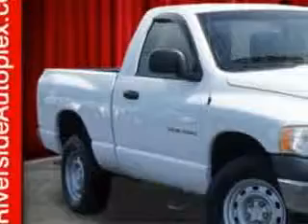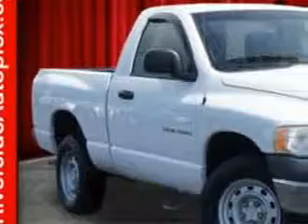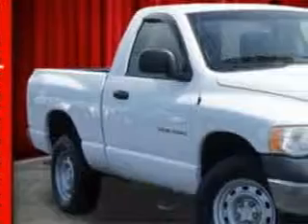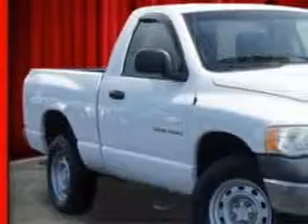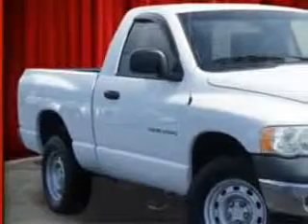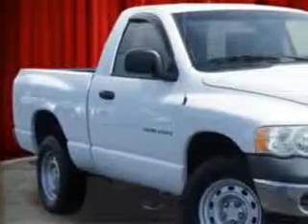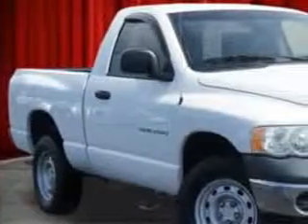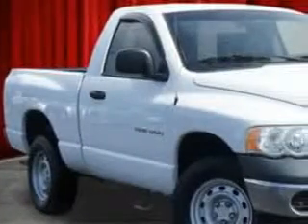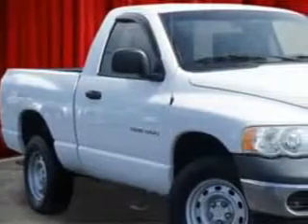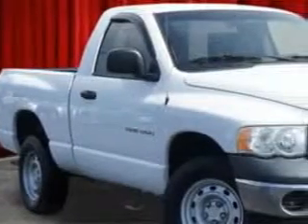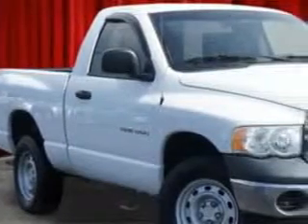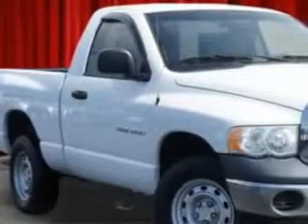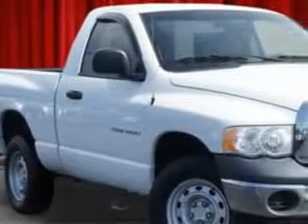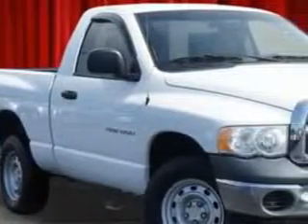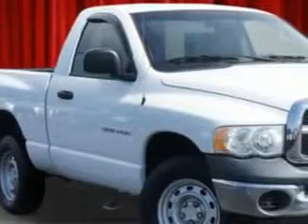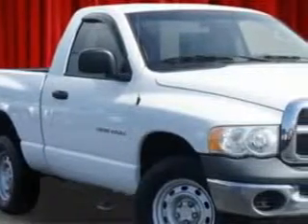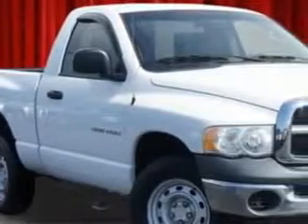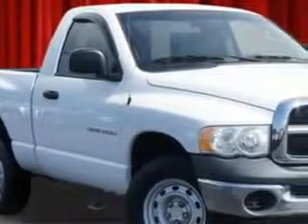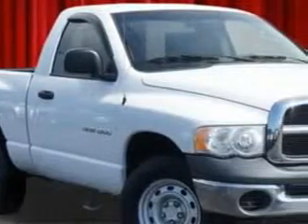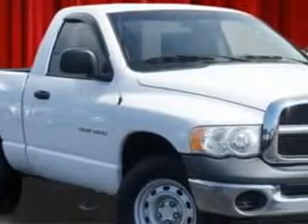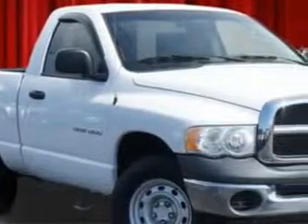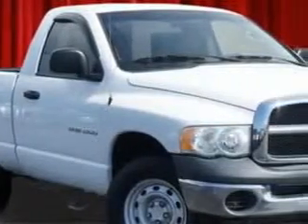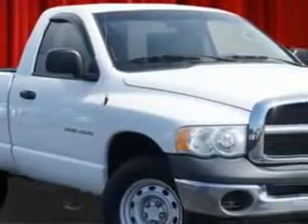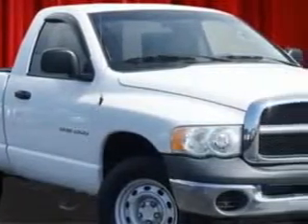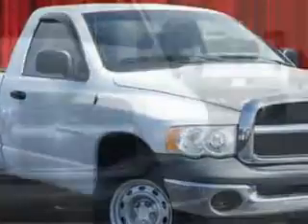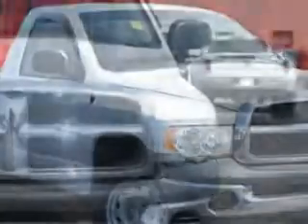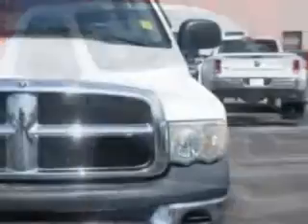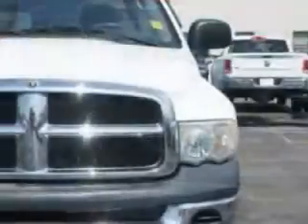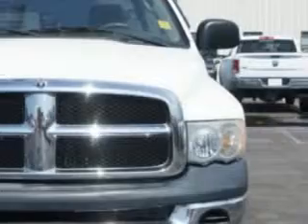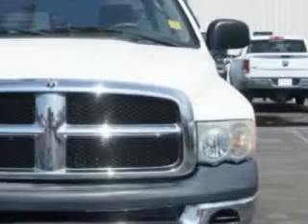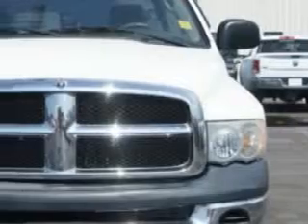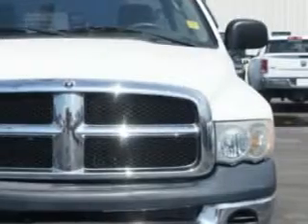Riverside Autoplex of Muscogee knows you want more in a car. You expect the best from your vehicle.